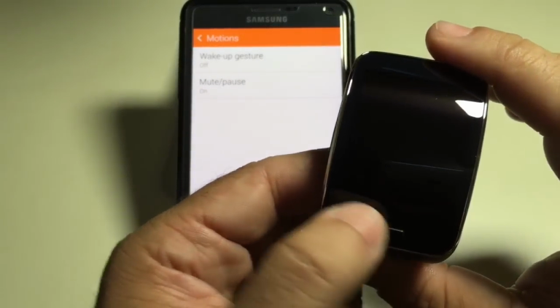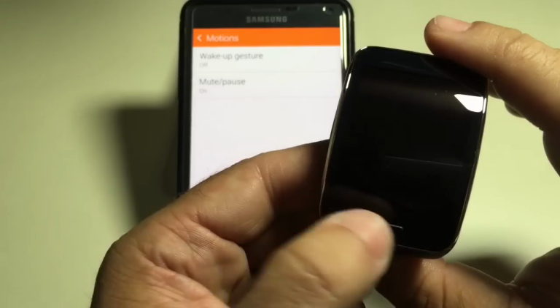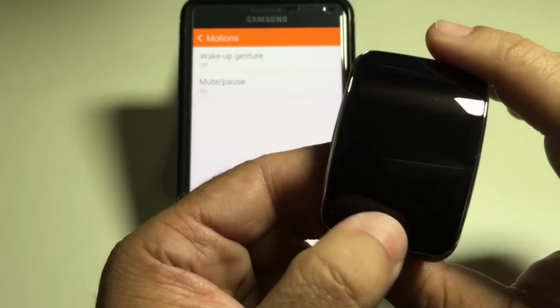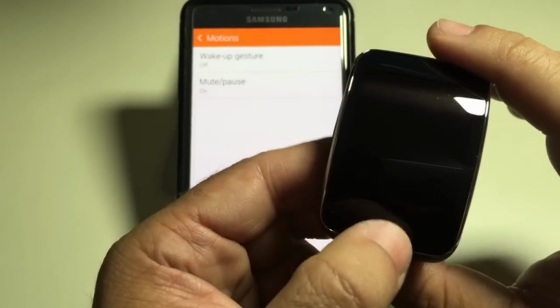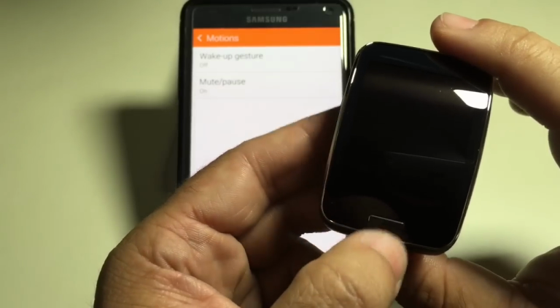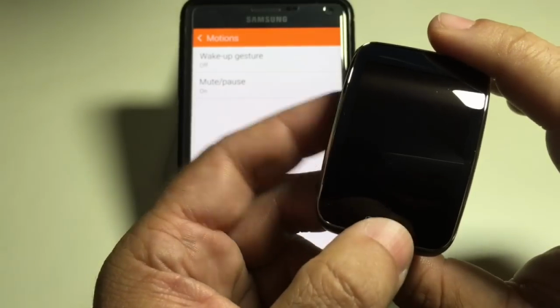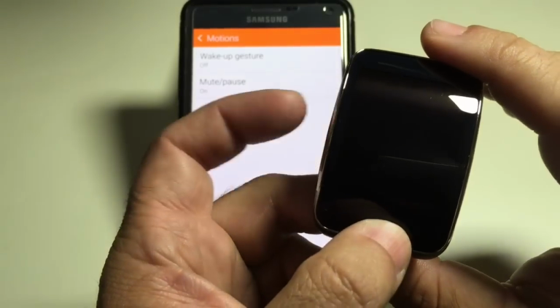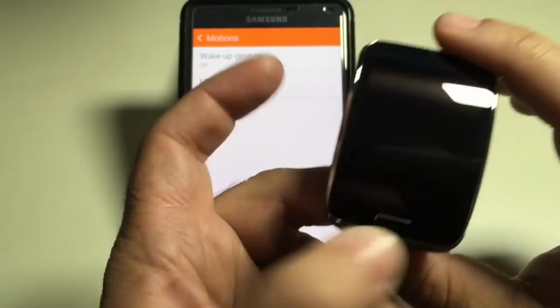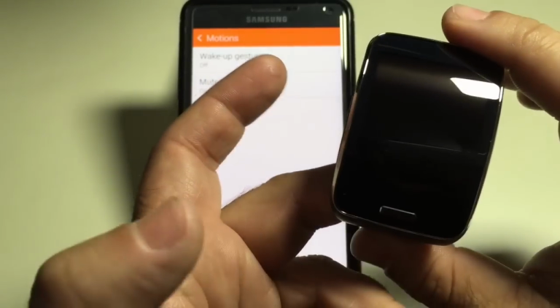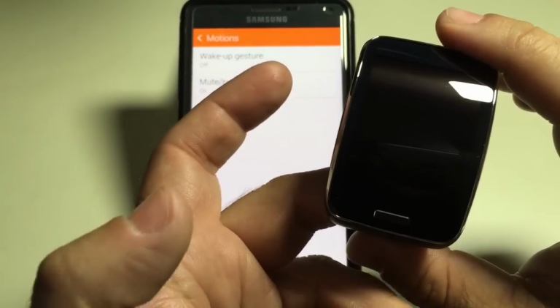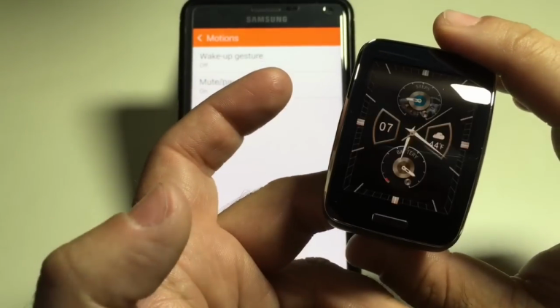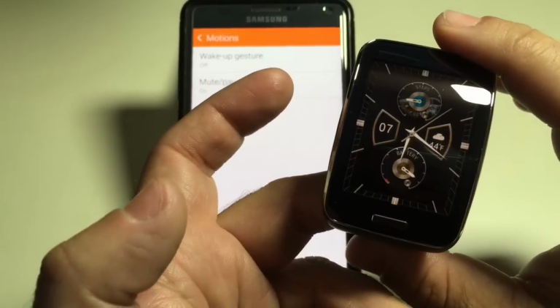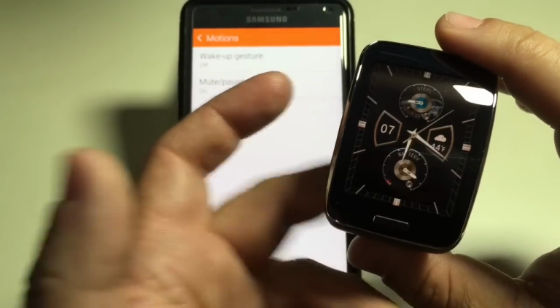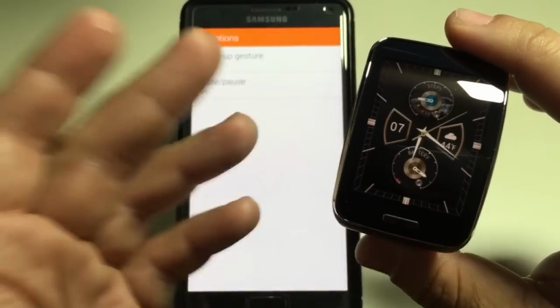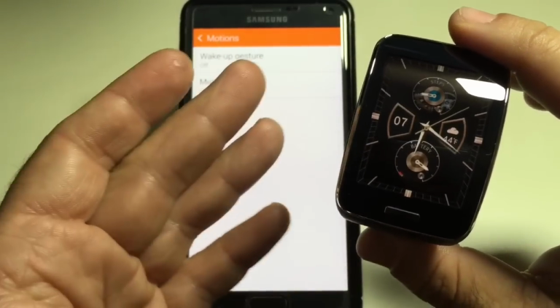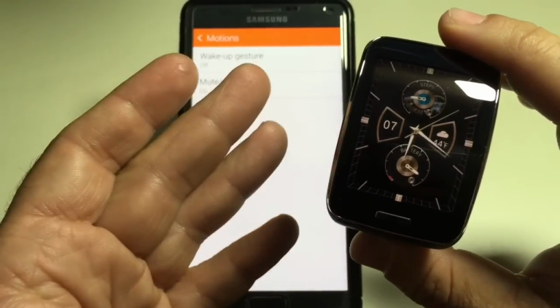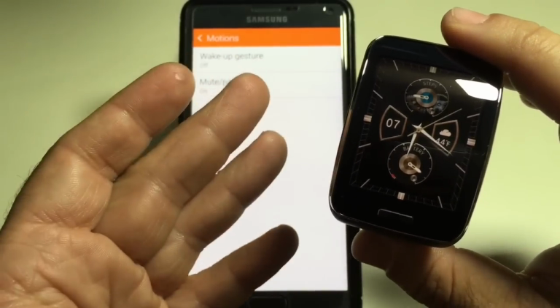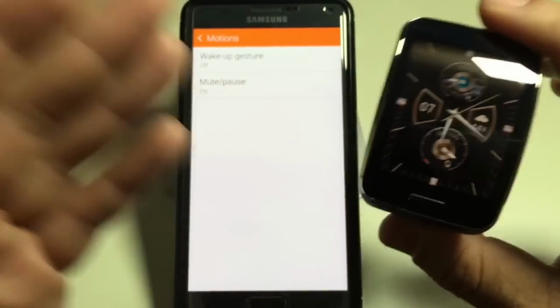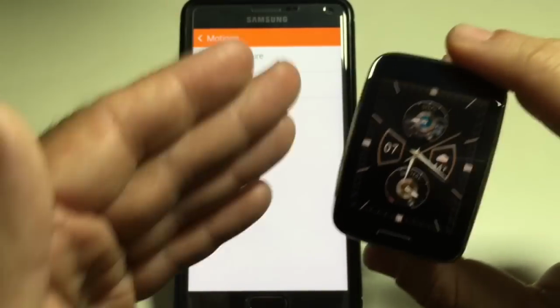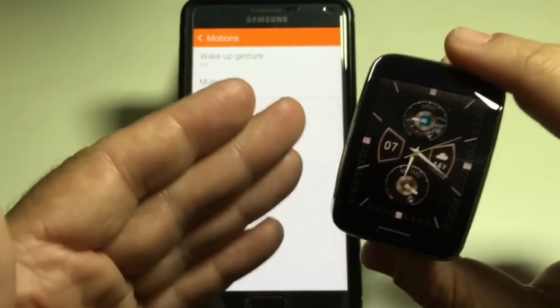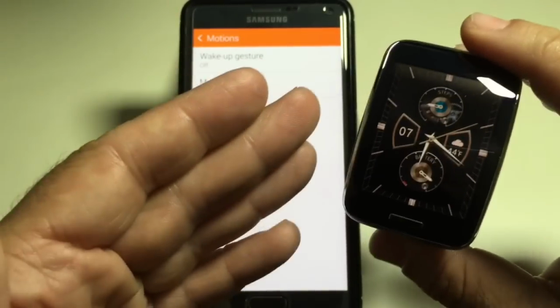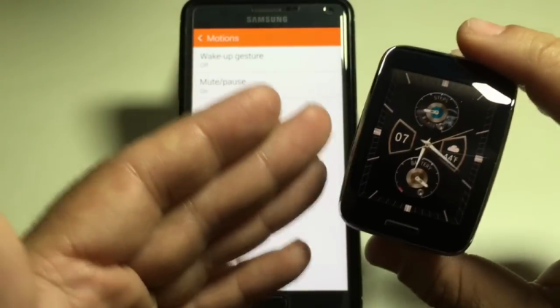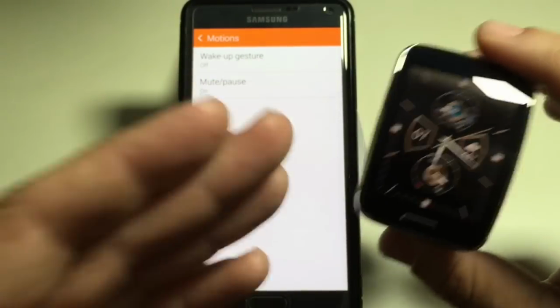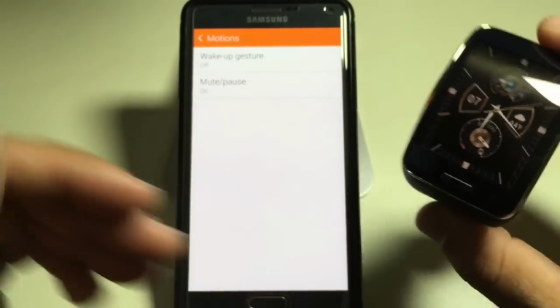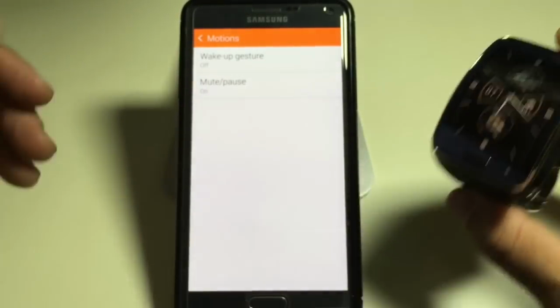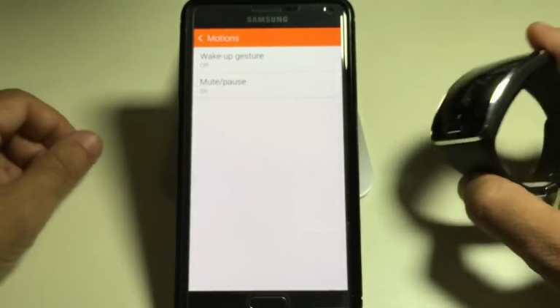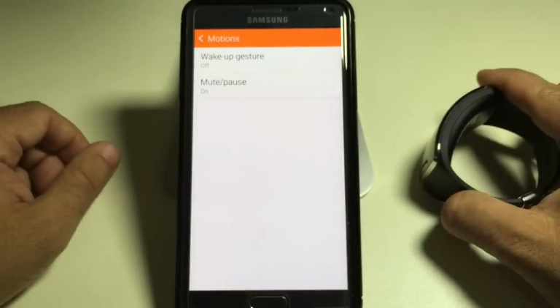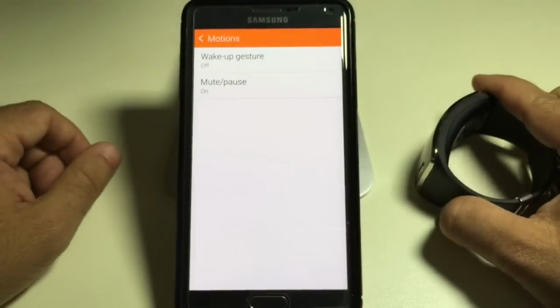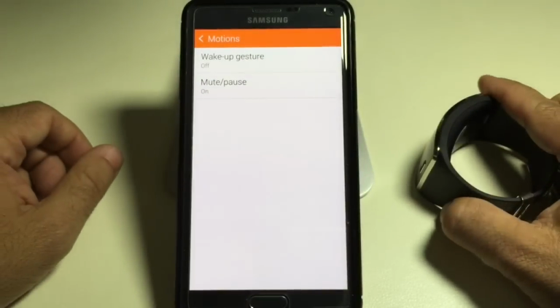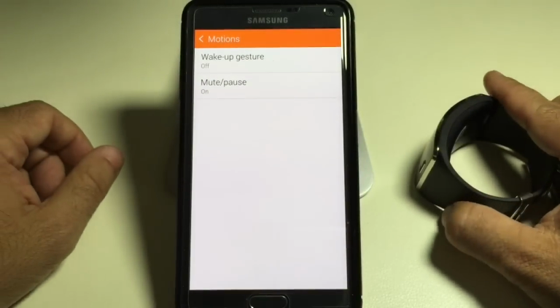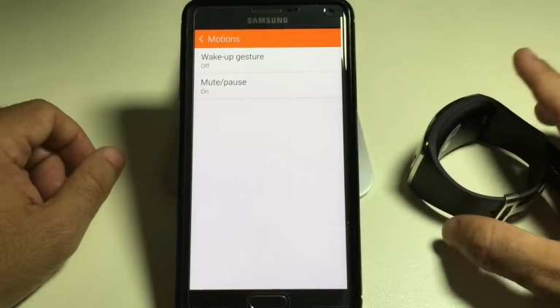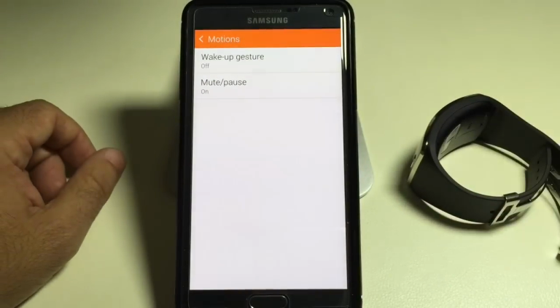If I want to see the time or look at what's going on with the watch, all I do is press the button and it turns on. I'm okay with that — that's going to save your battery.